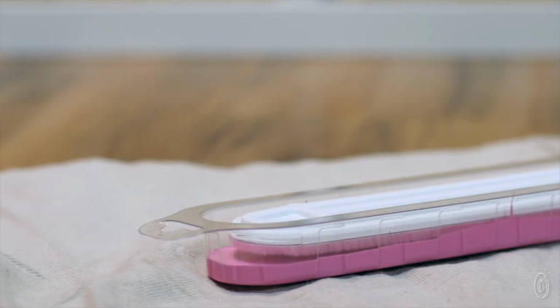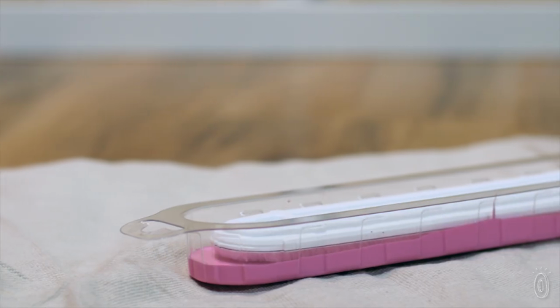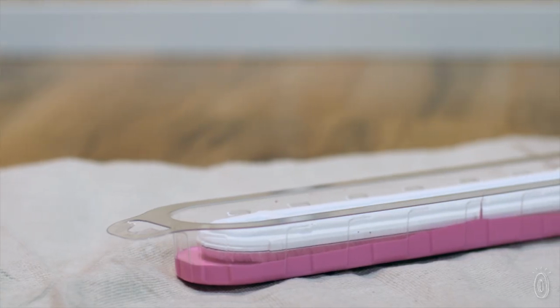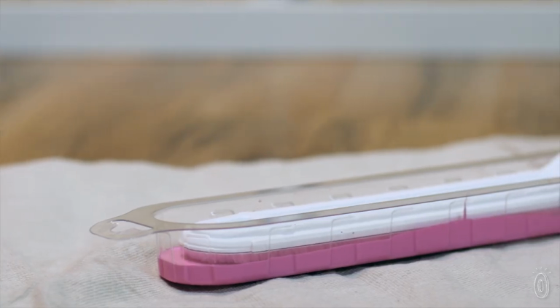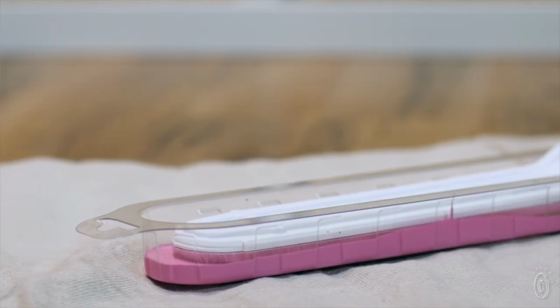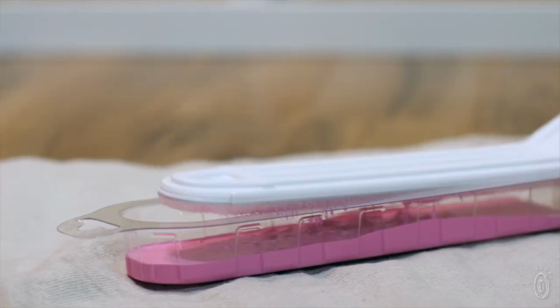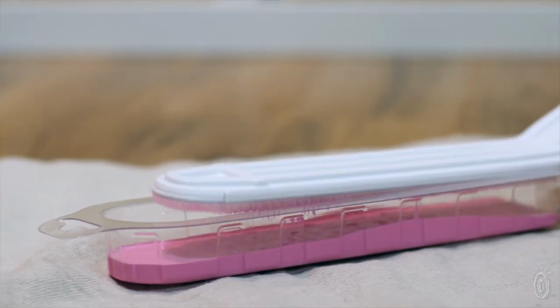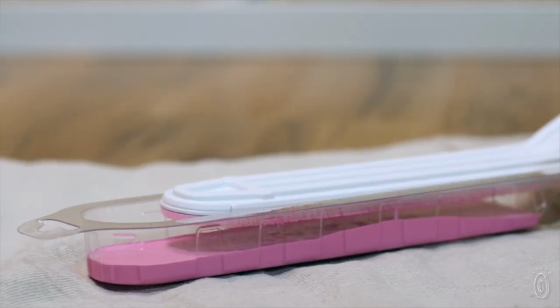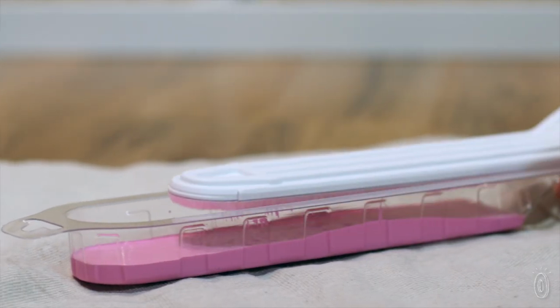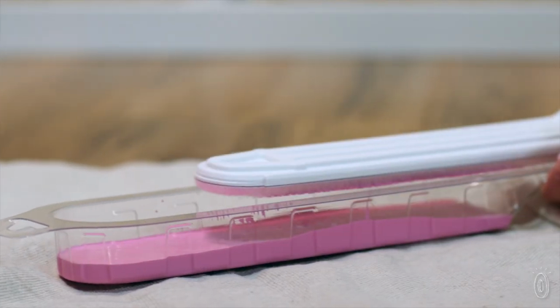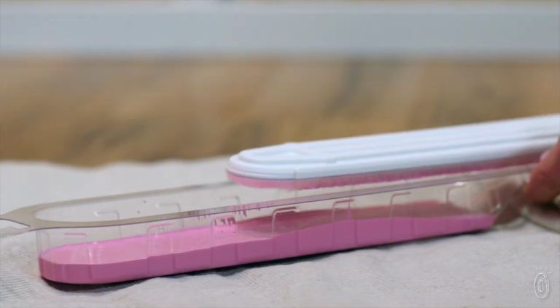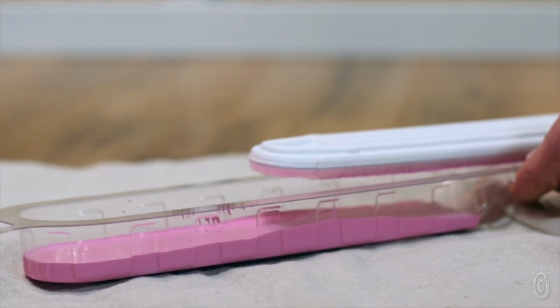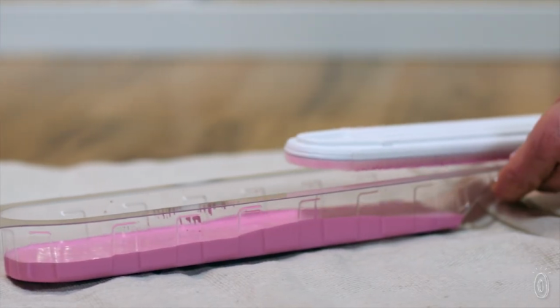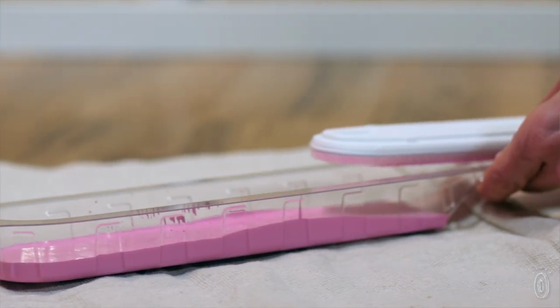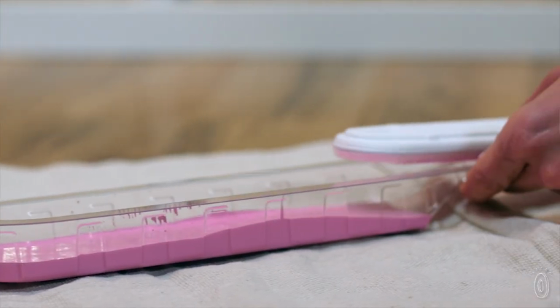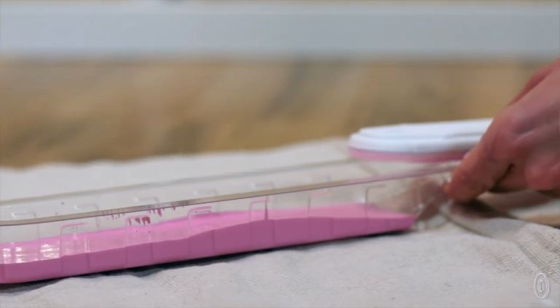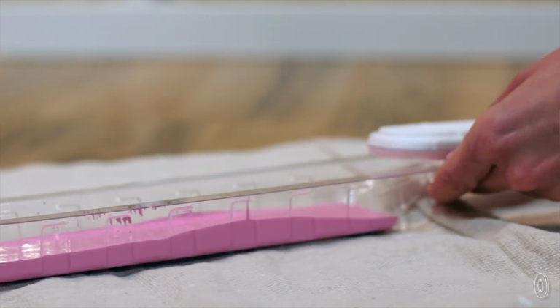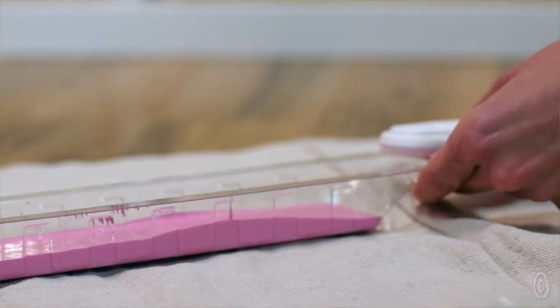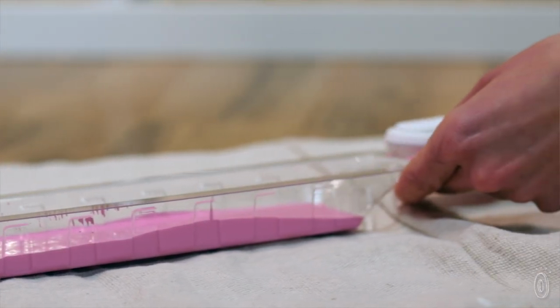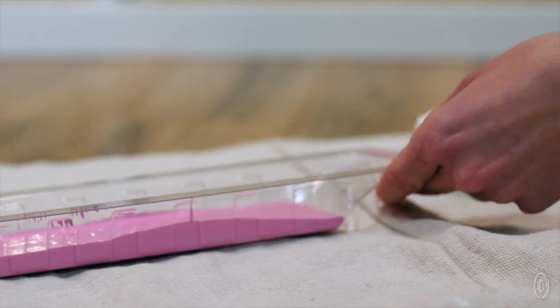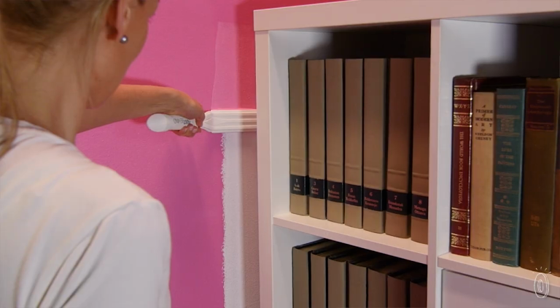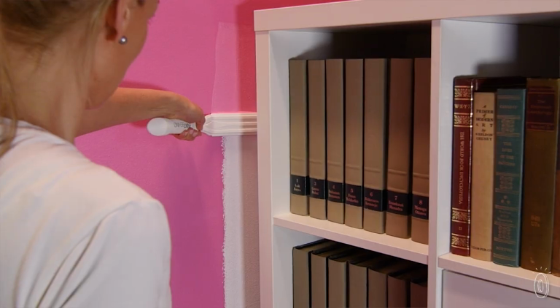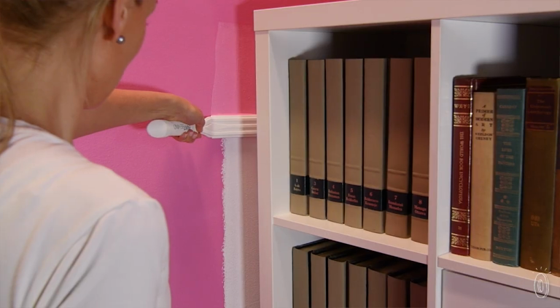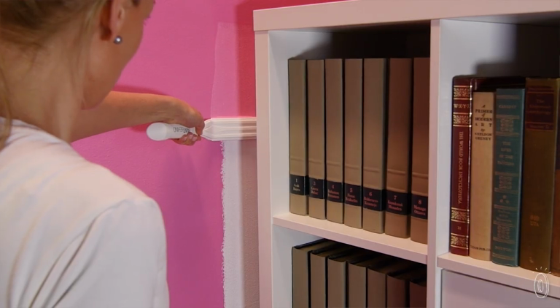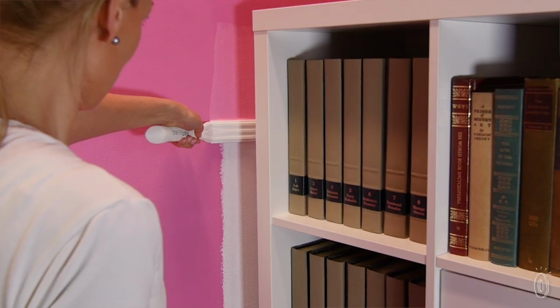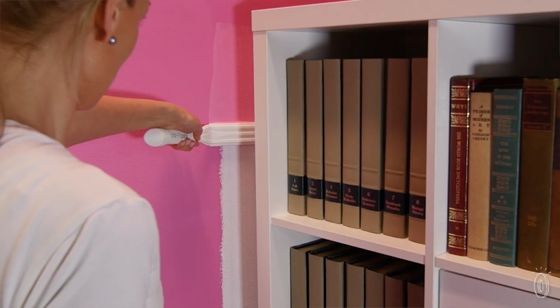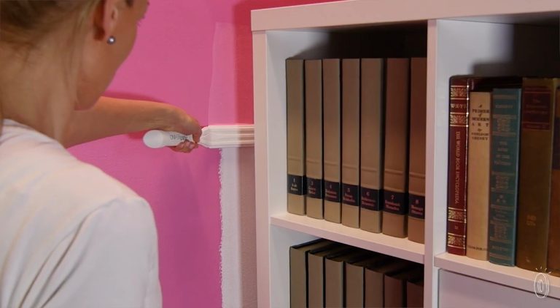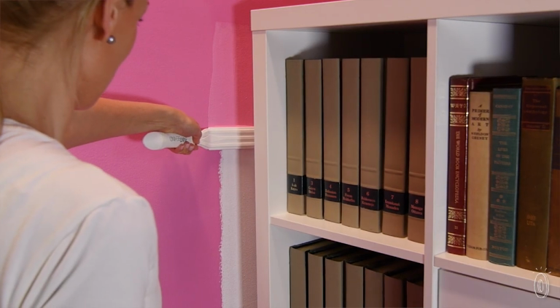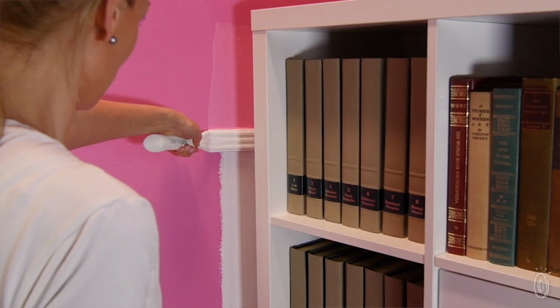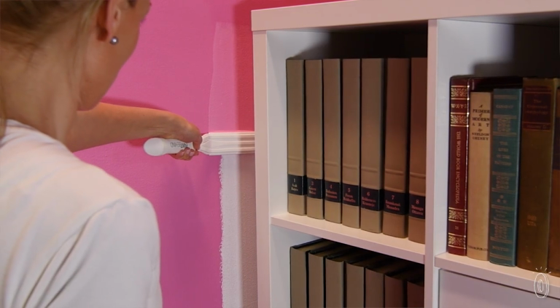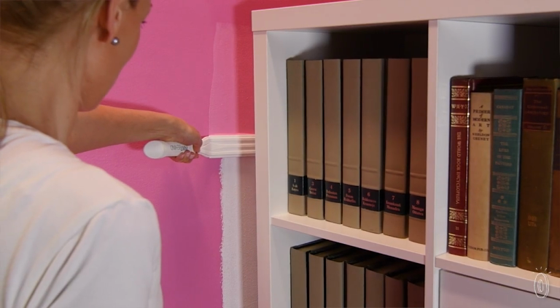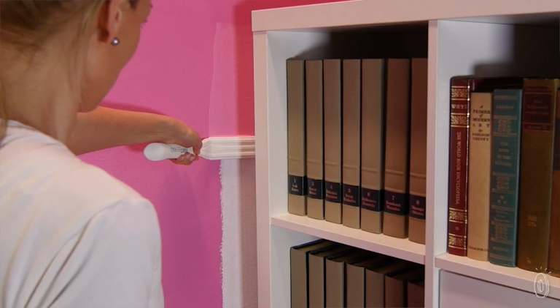If you've got a large piece of furniture that you can't move and you have no one to help you, you will be able to cover the visible space behind a piece of furniture.